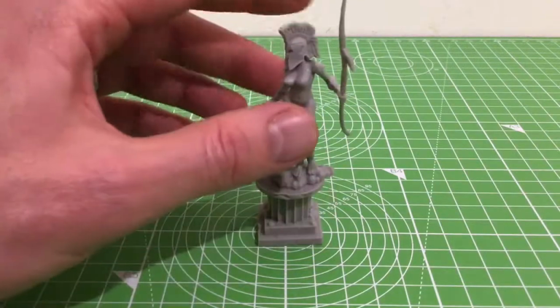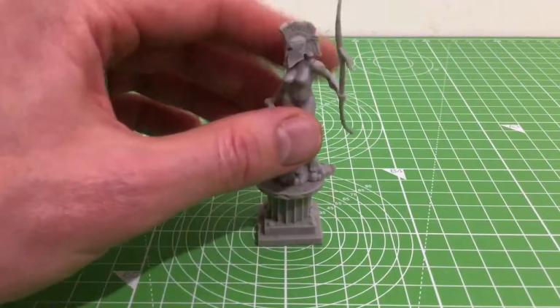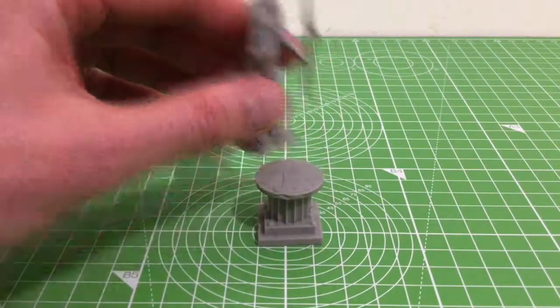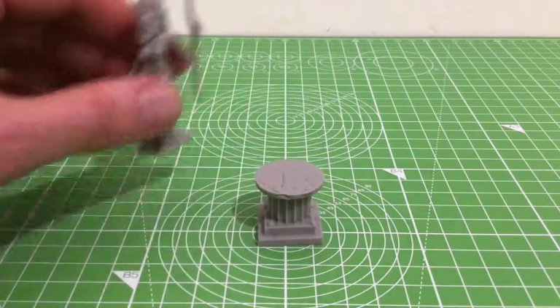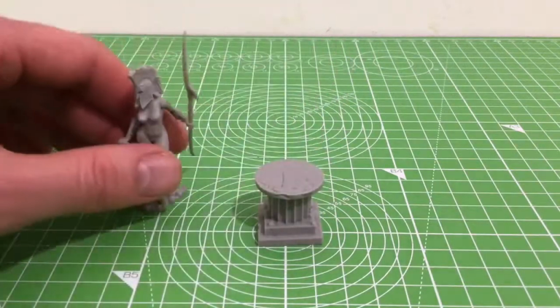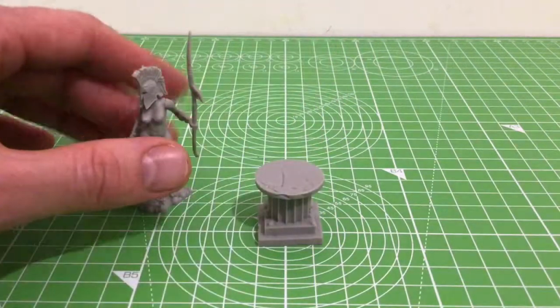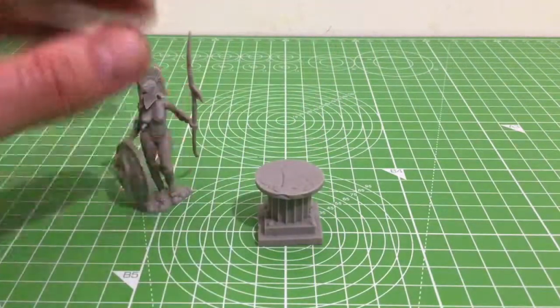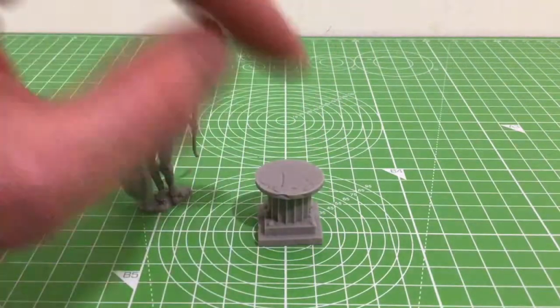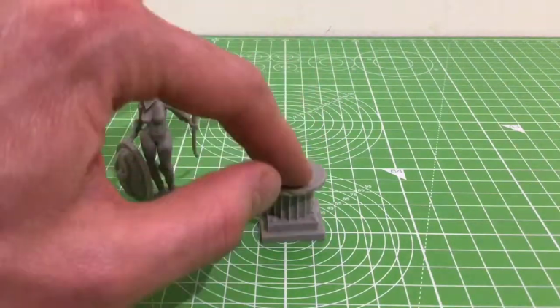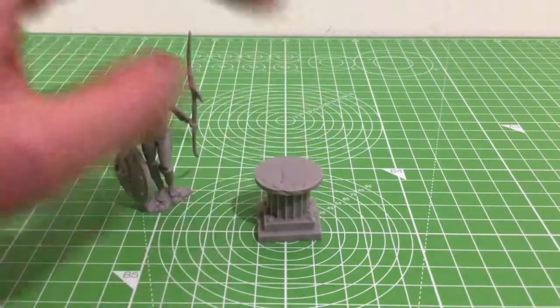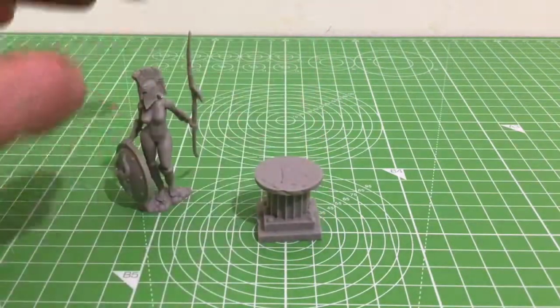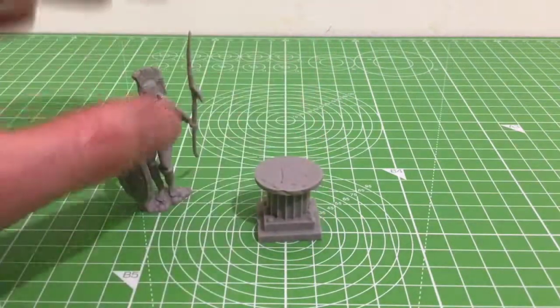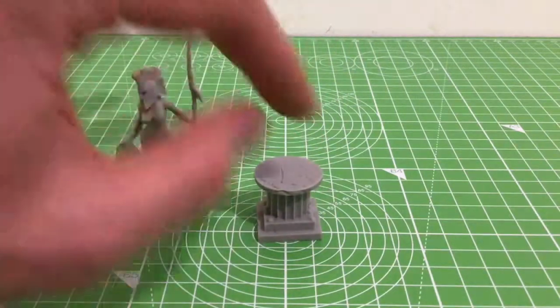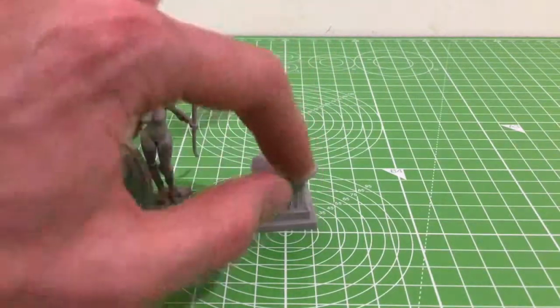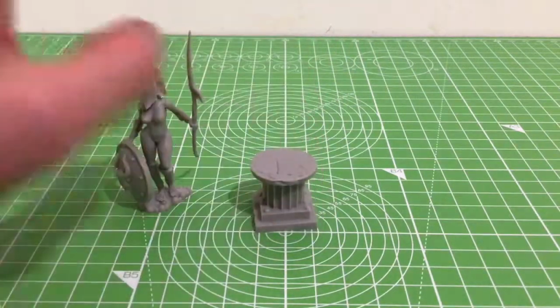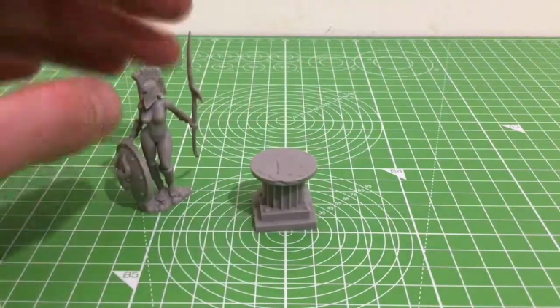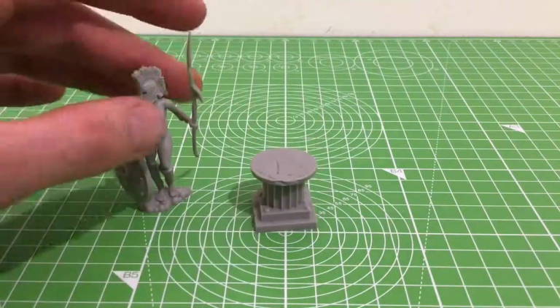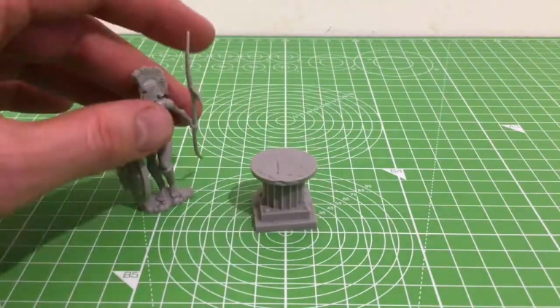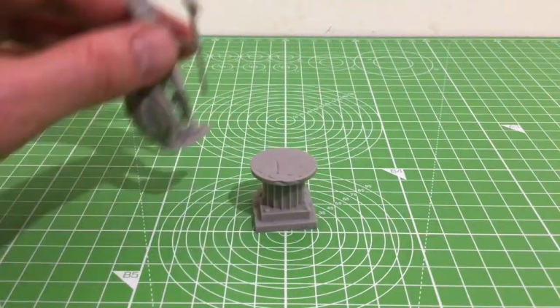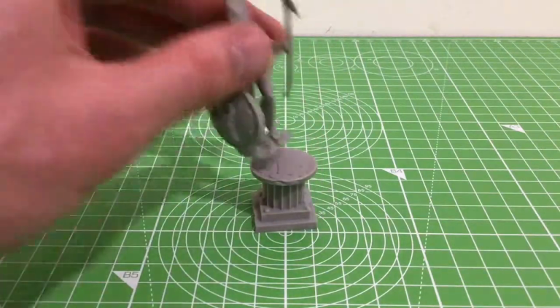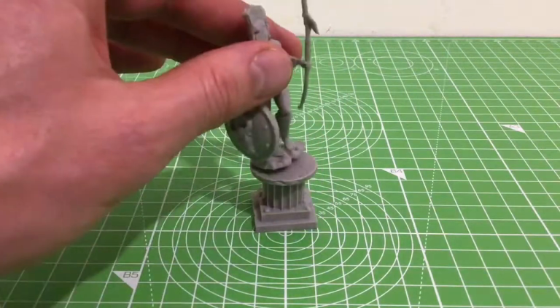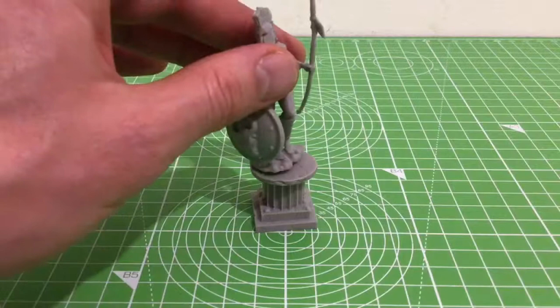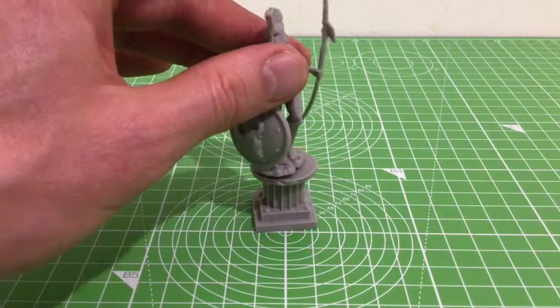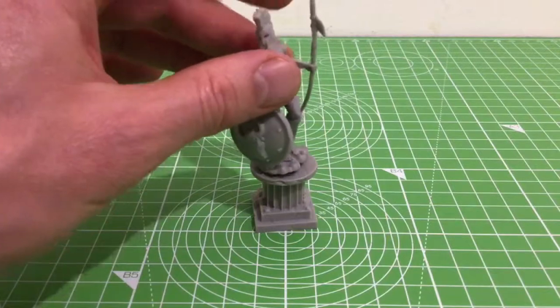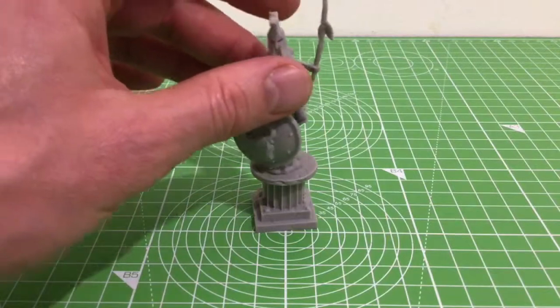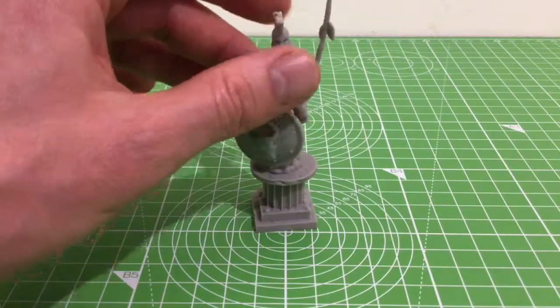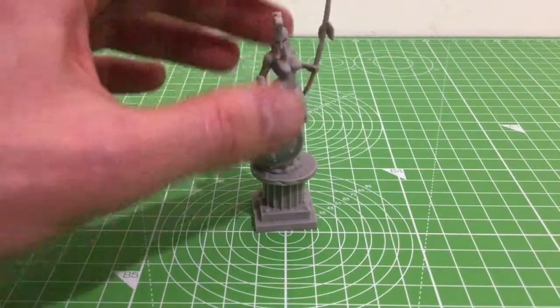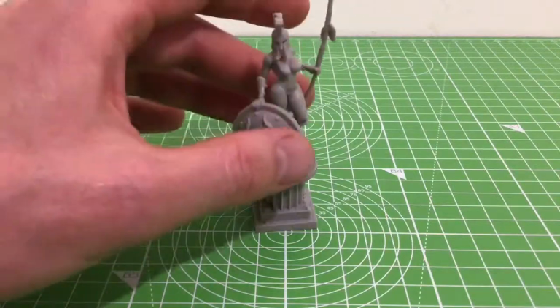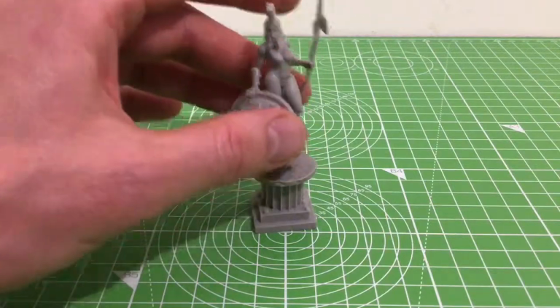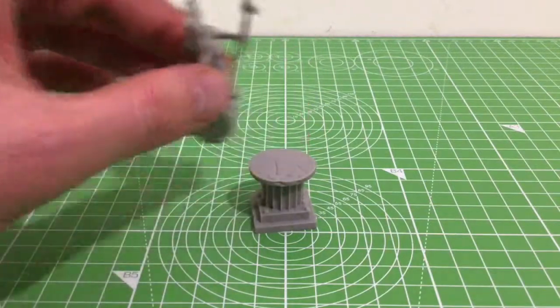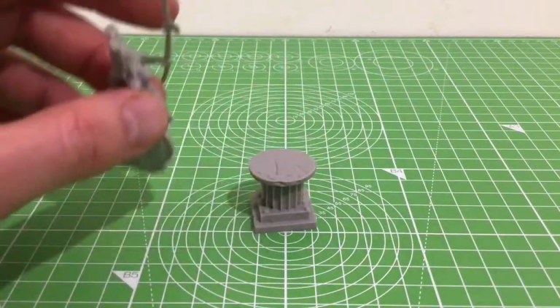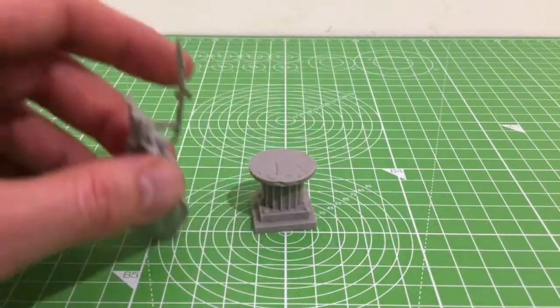They're detachable. You can use the plinth separately, you can use them with the plinth. You can have them step down and attack.